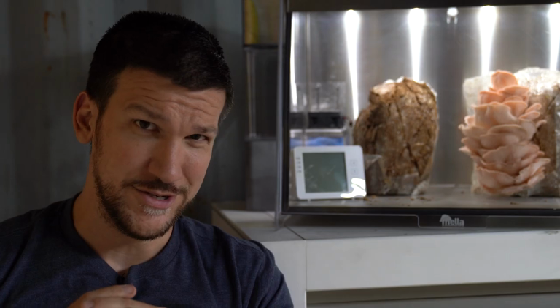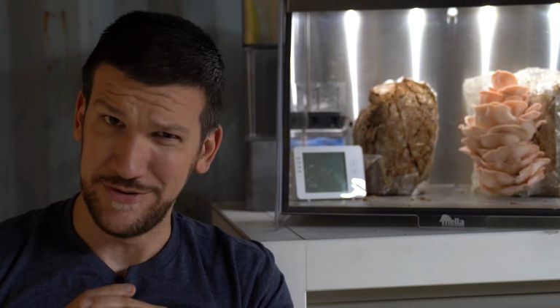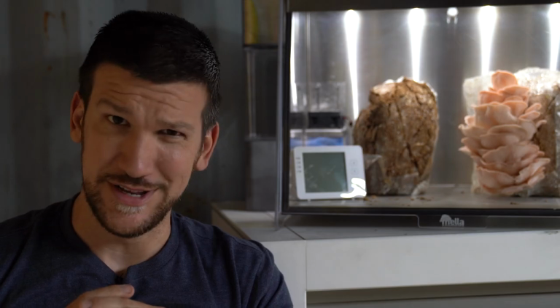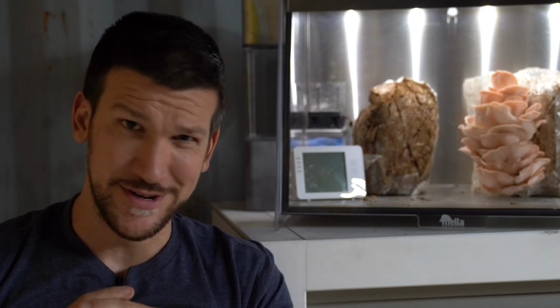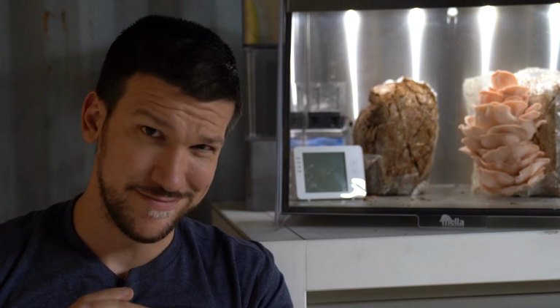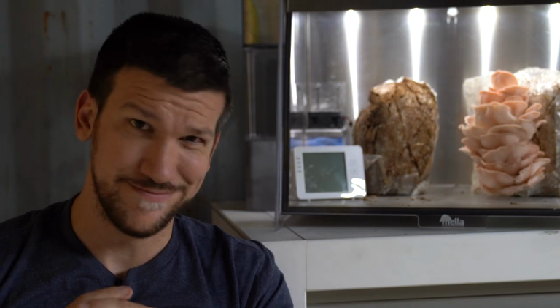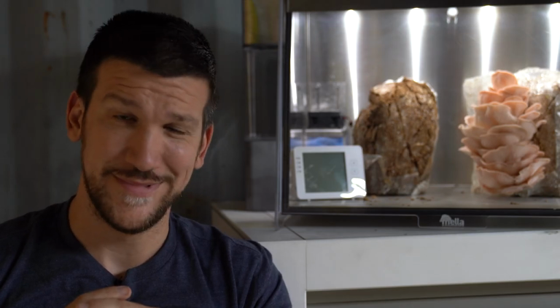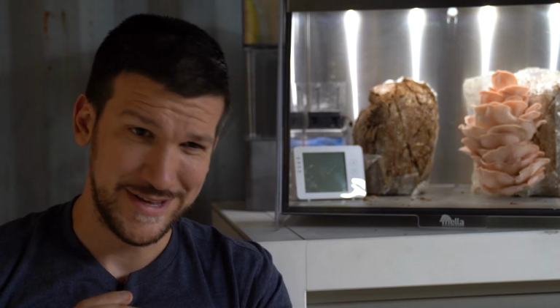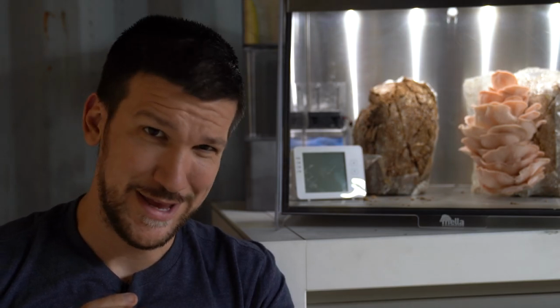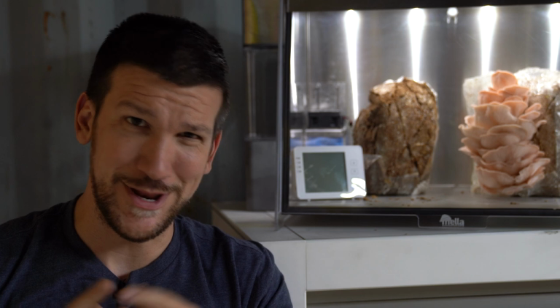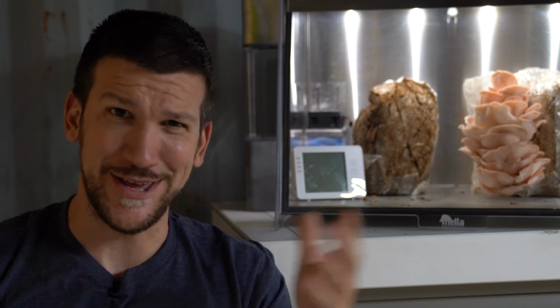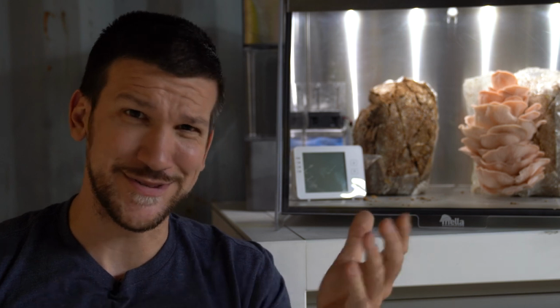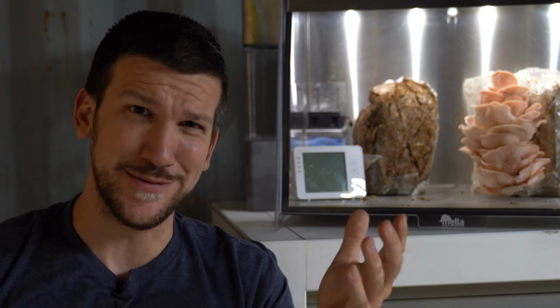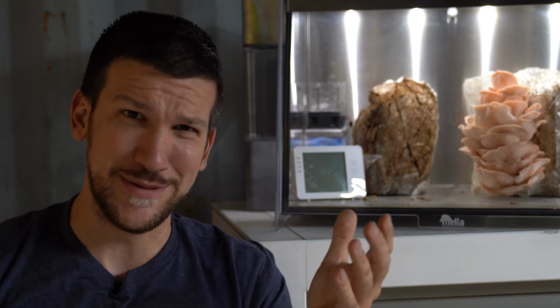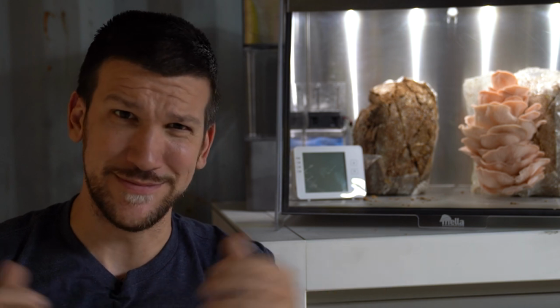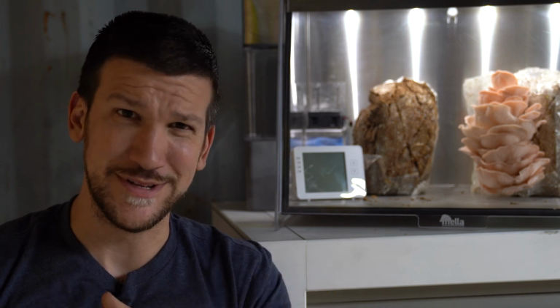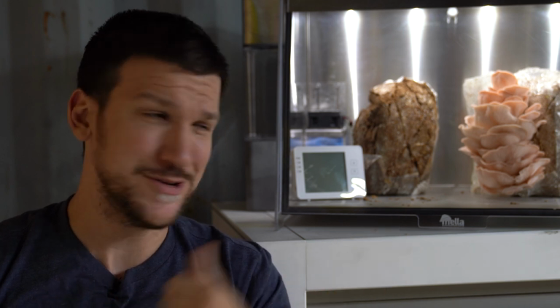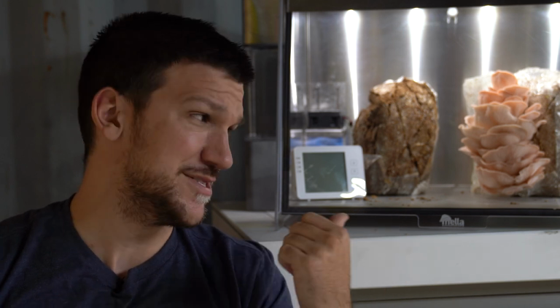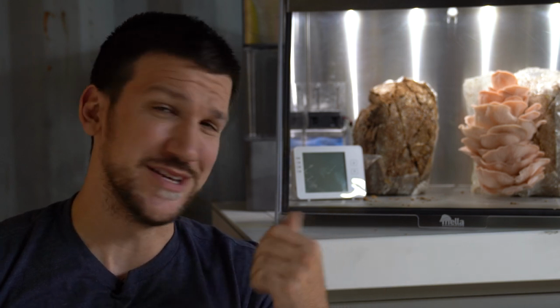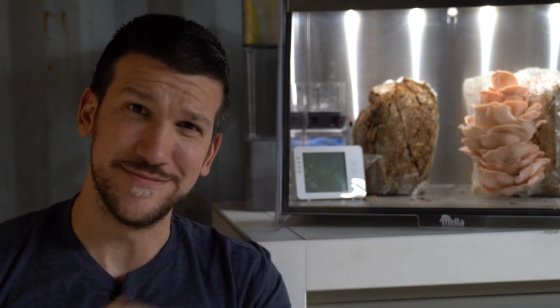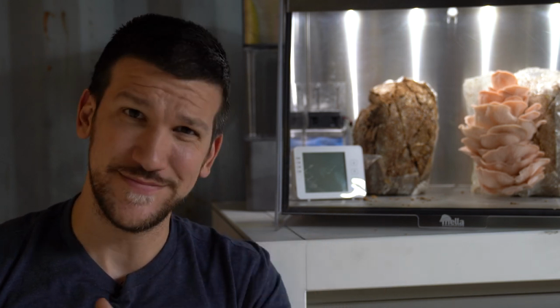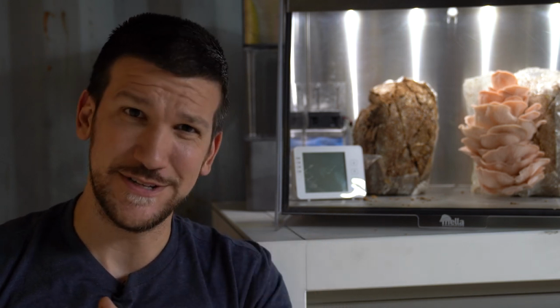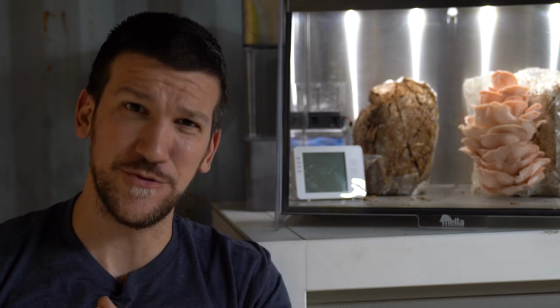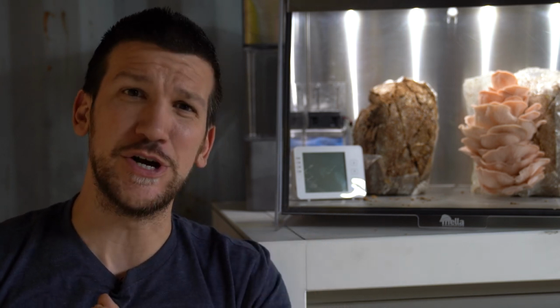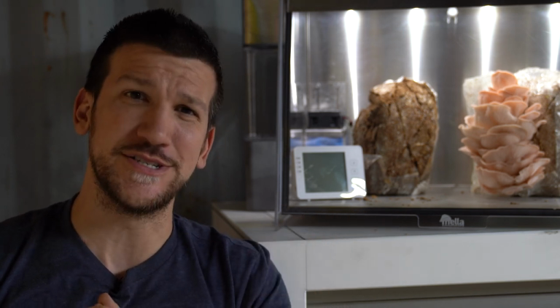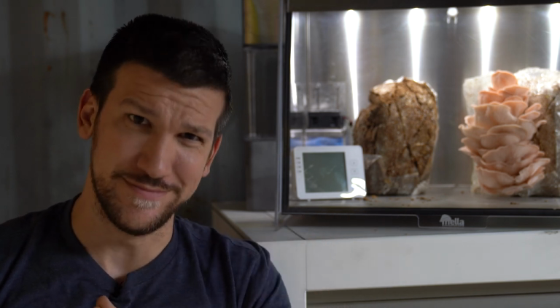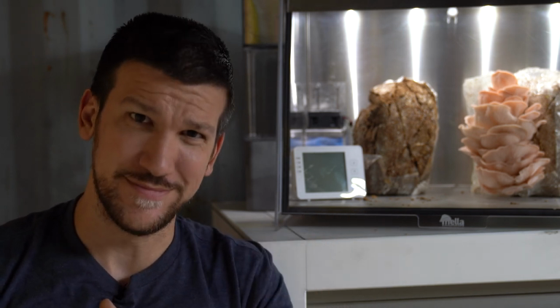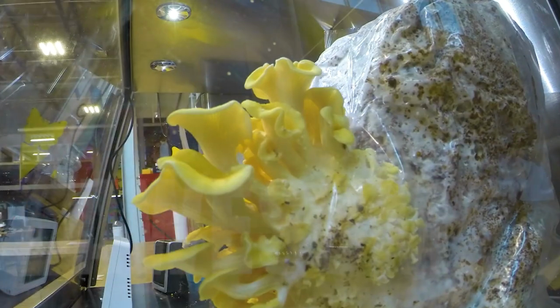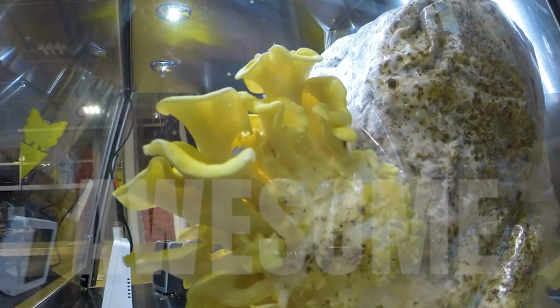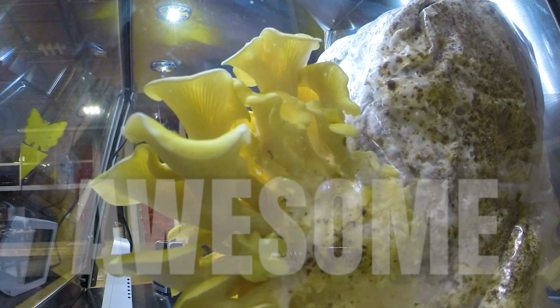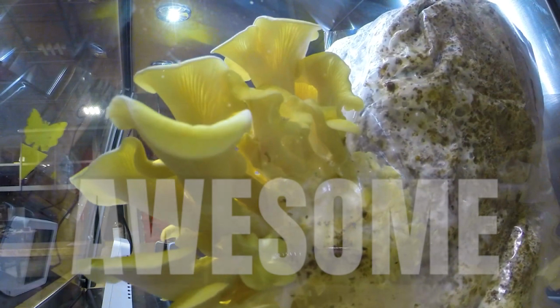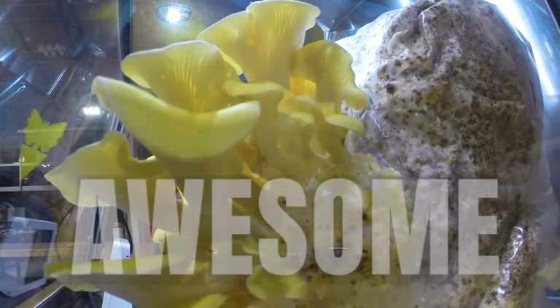See what I did there? I mean, hey, can you blame me? Look at this thing — it's freaking awesome.